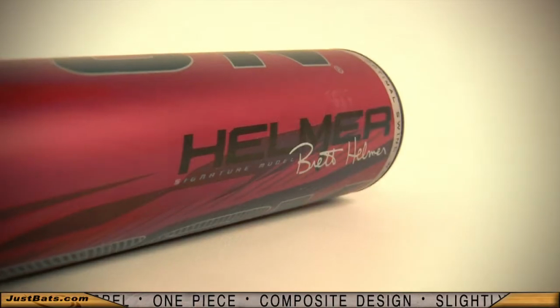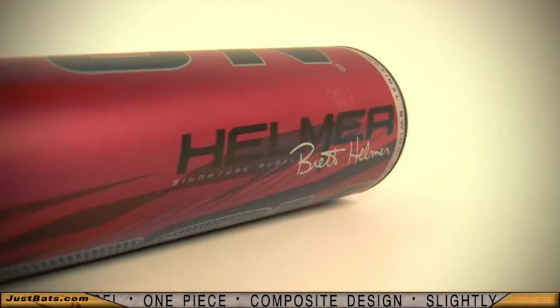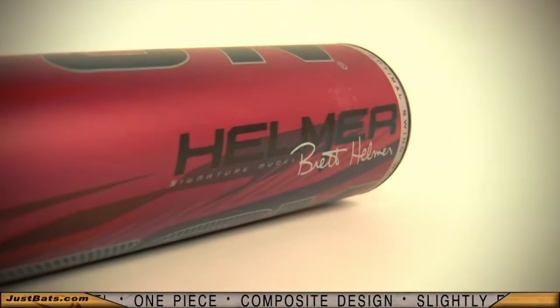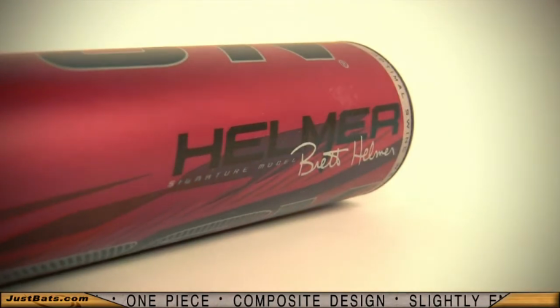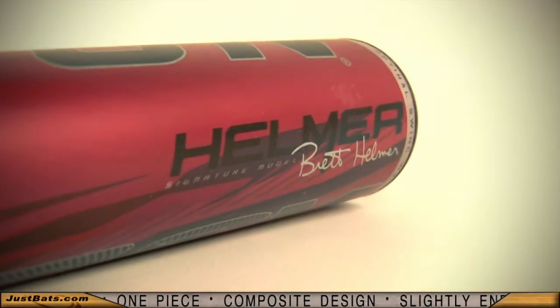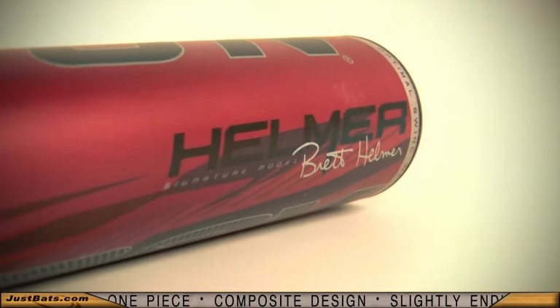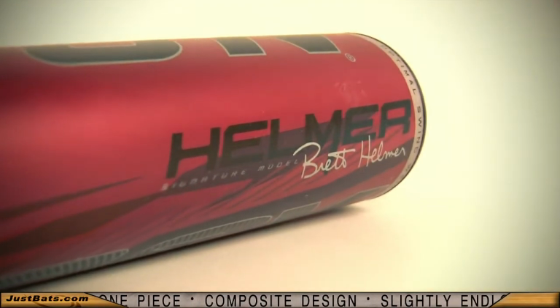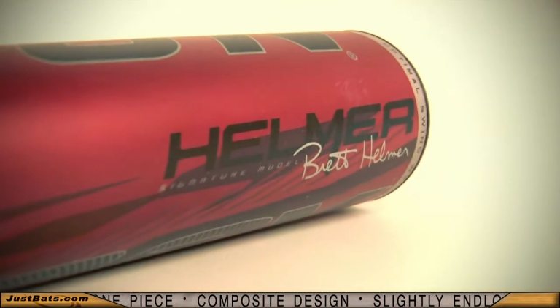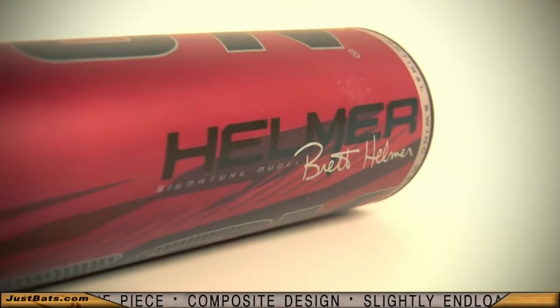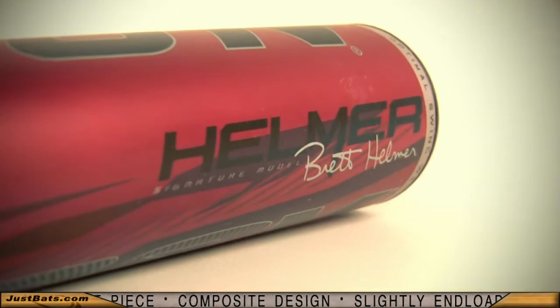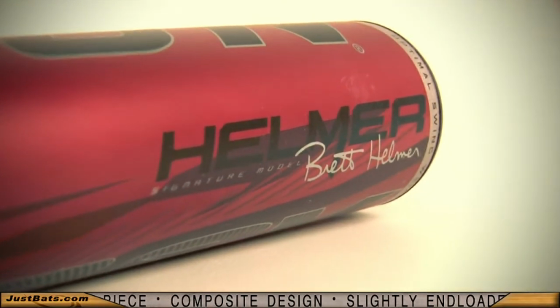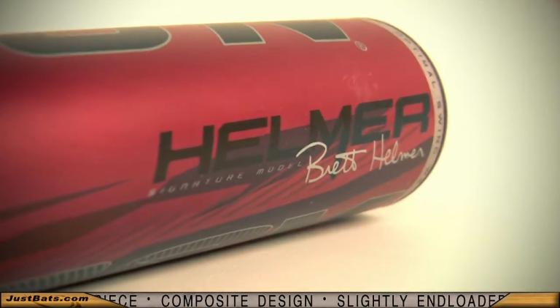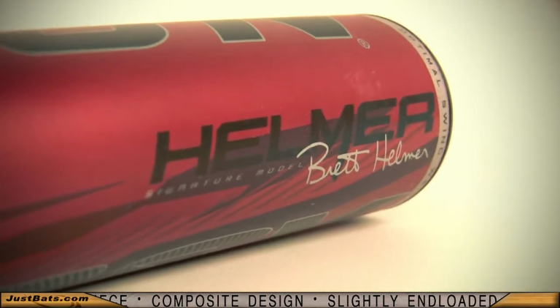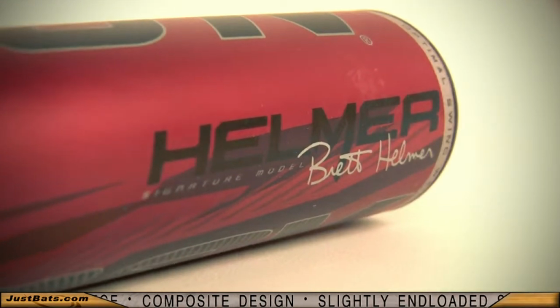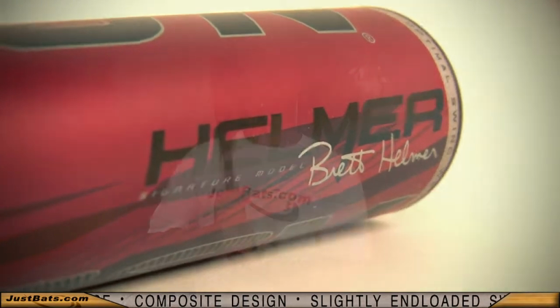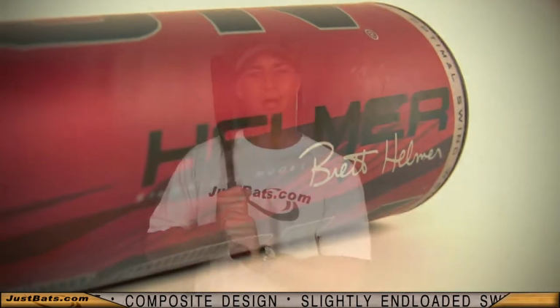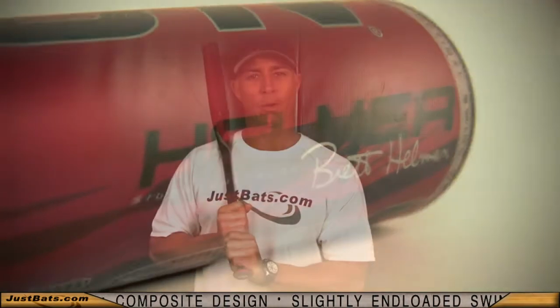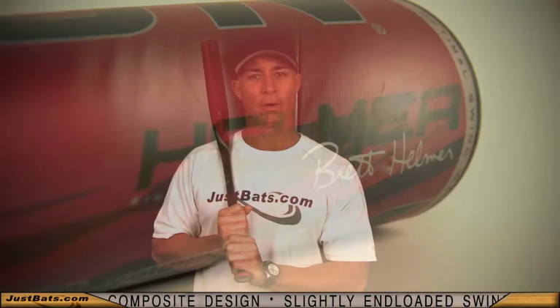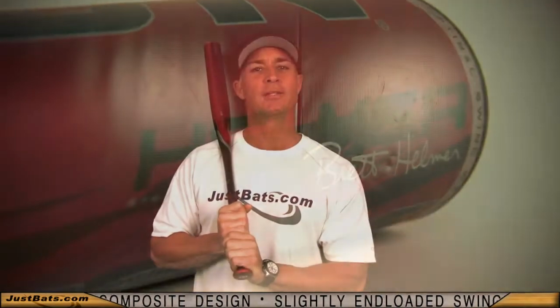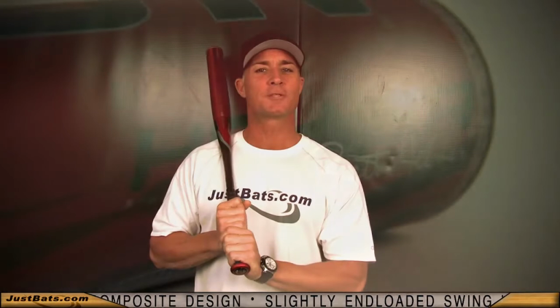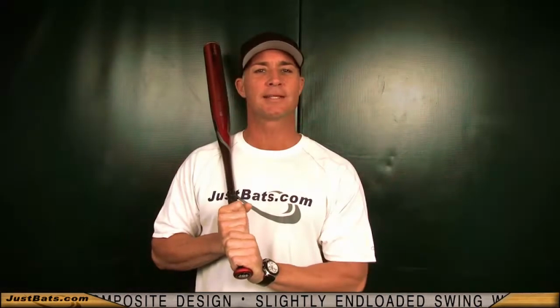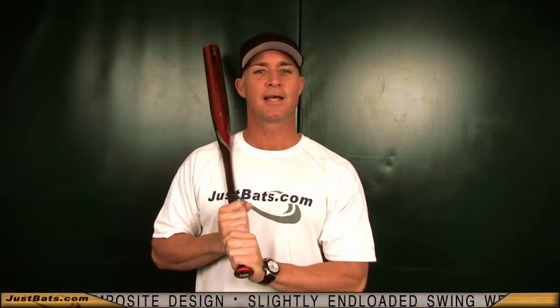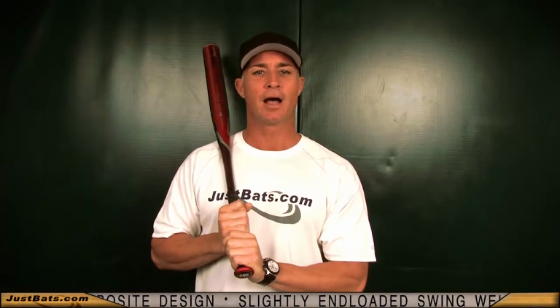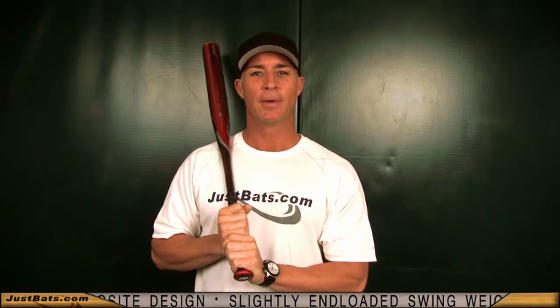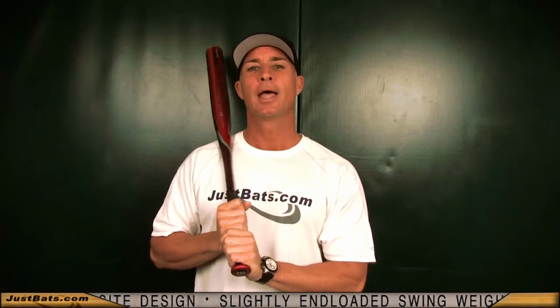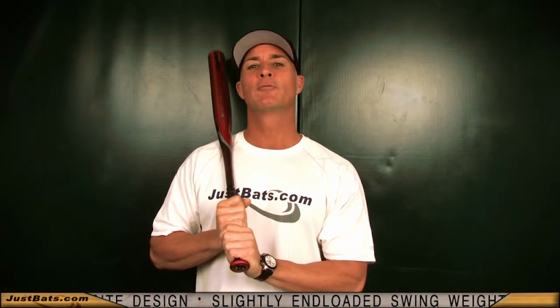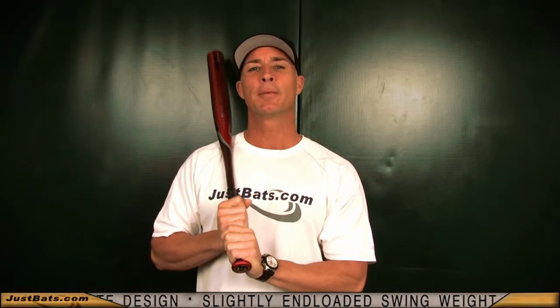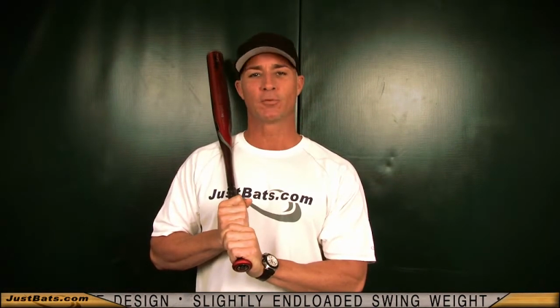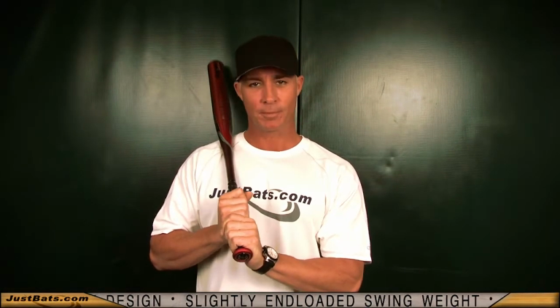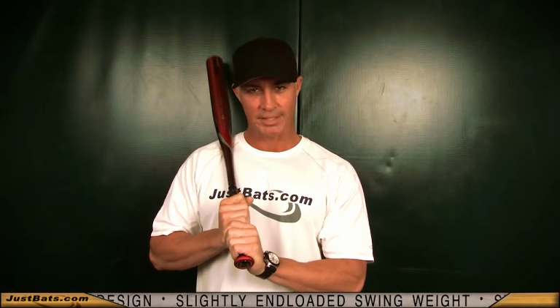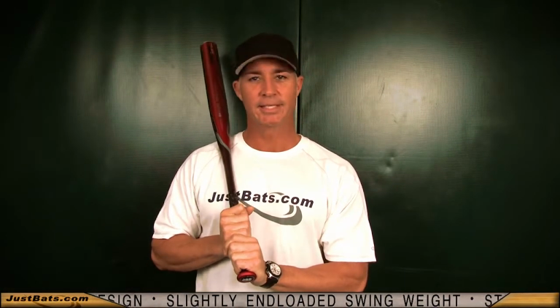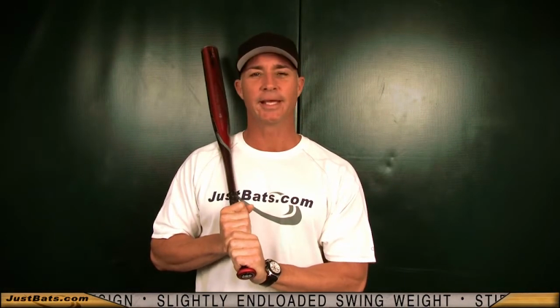Check out the unstoppable Easton Synergy Speed Brett Helmer at JustBats.com and remember, from click to hit.